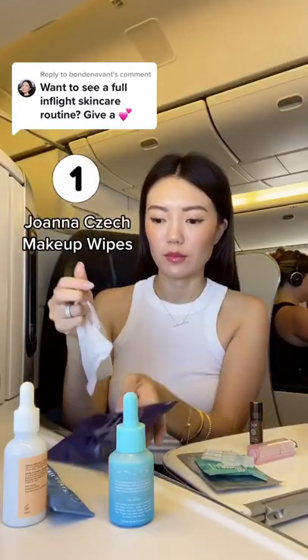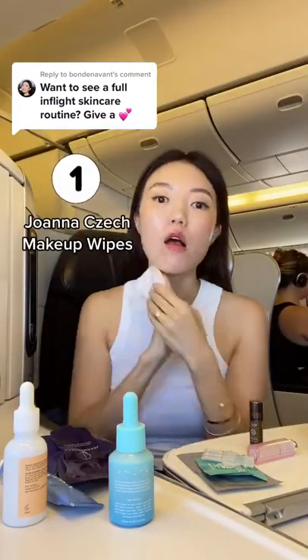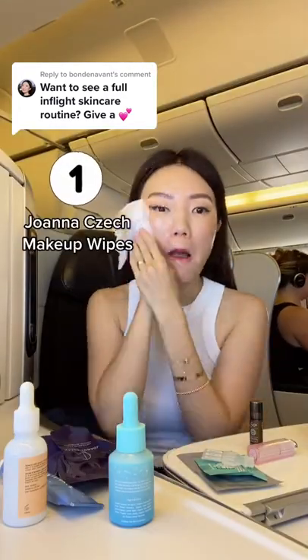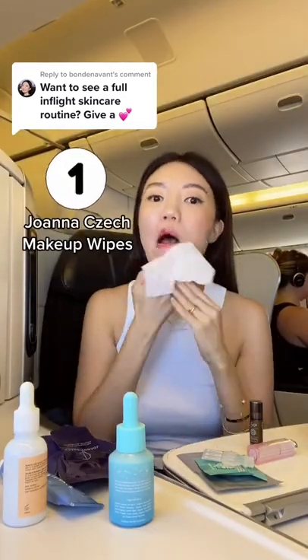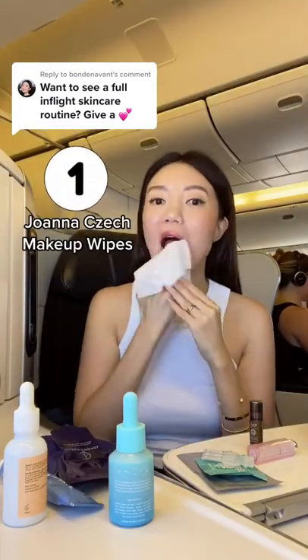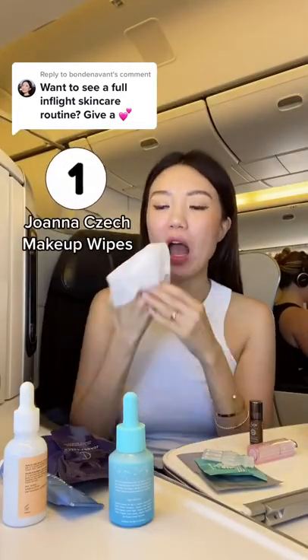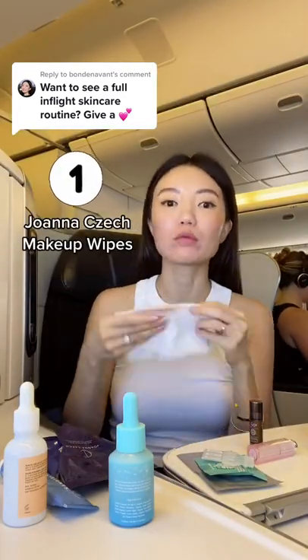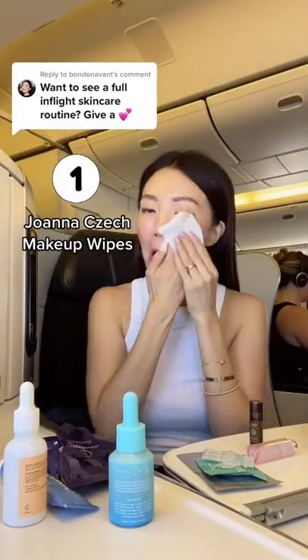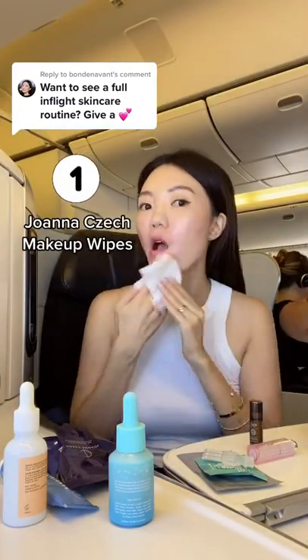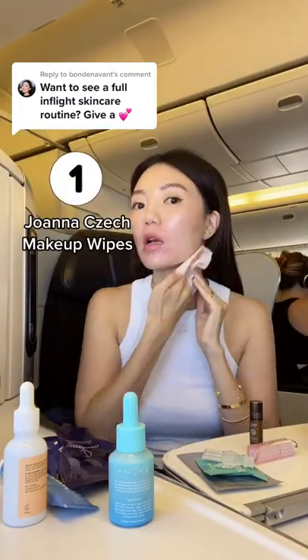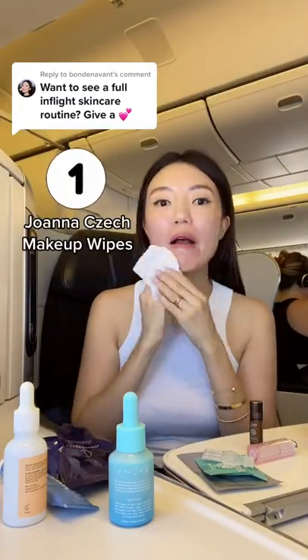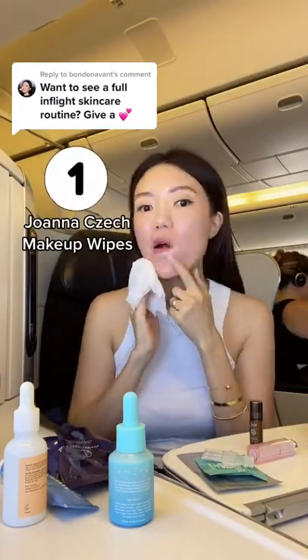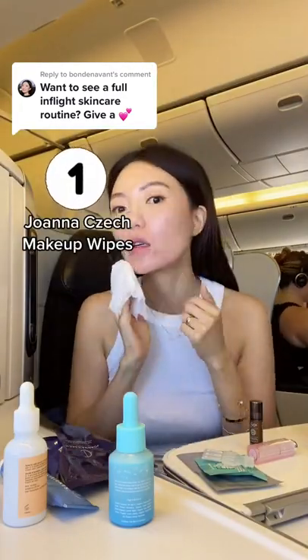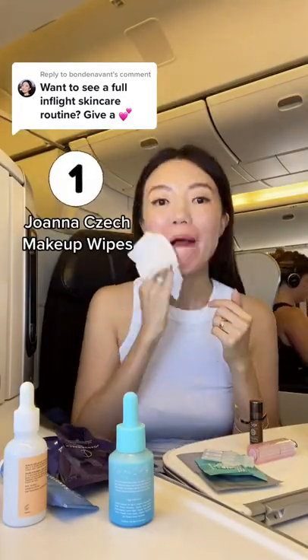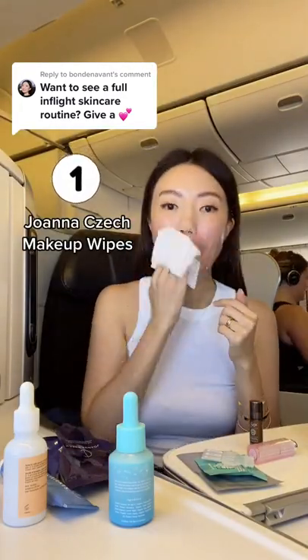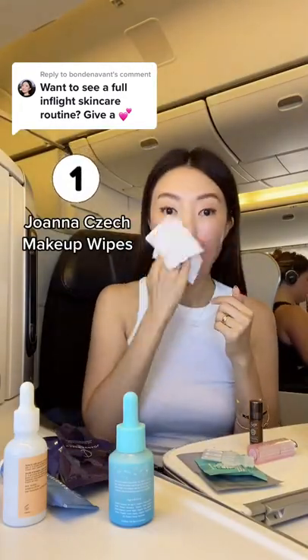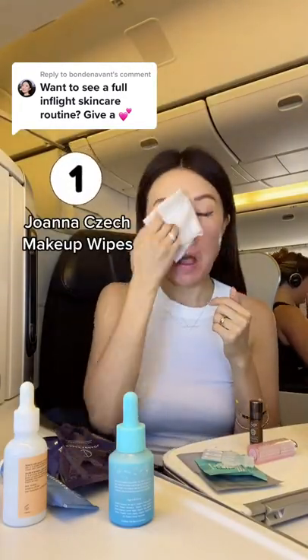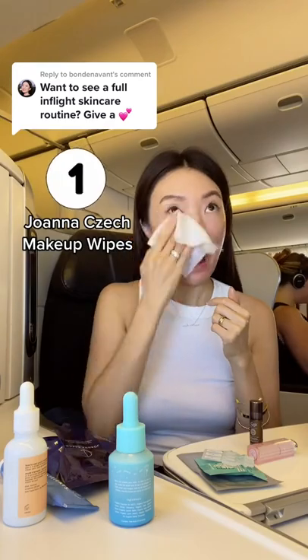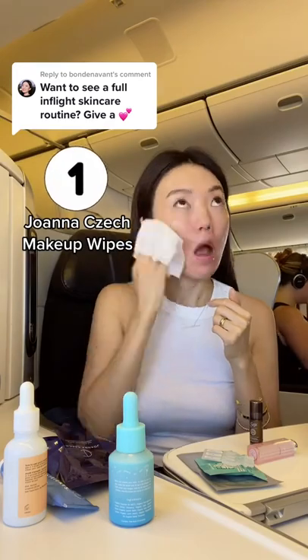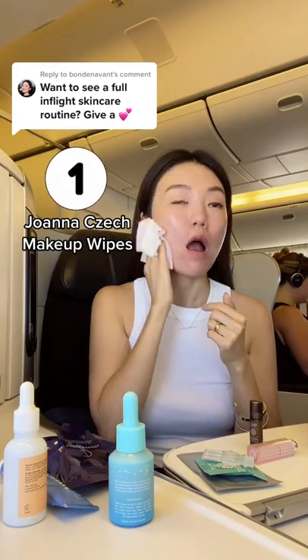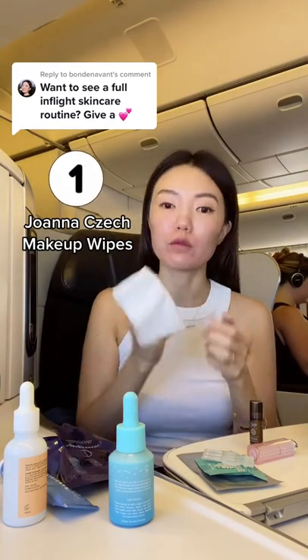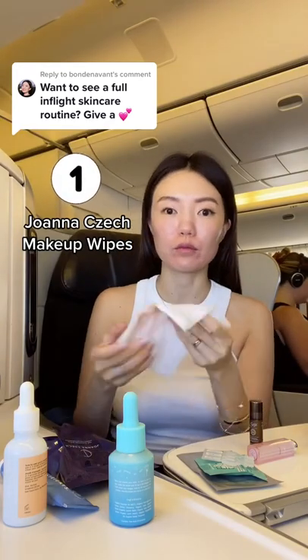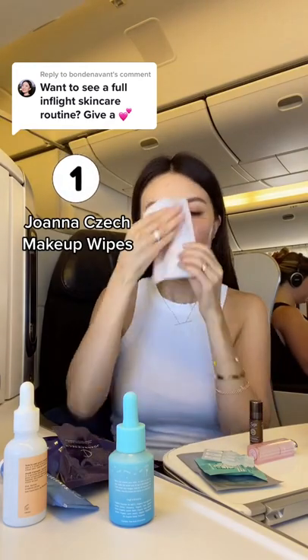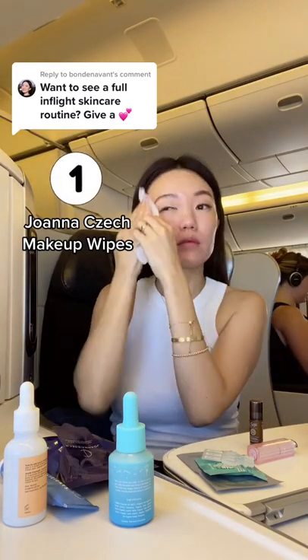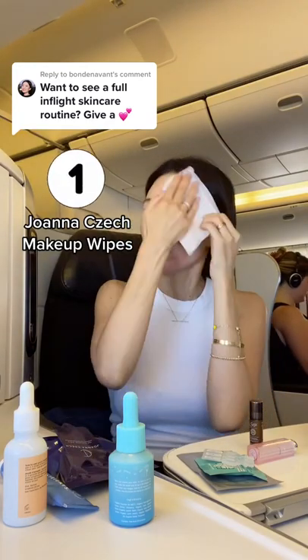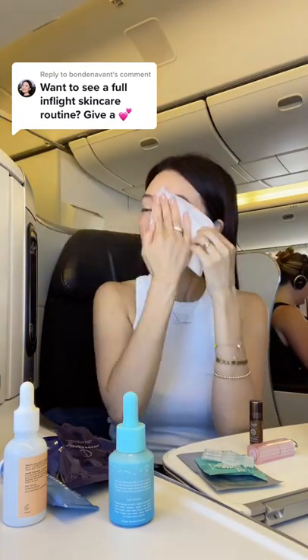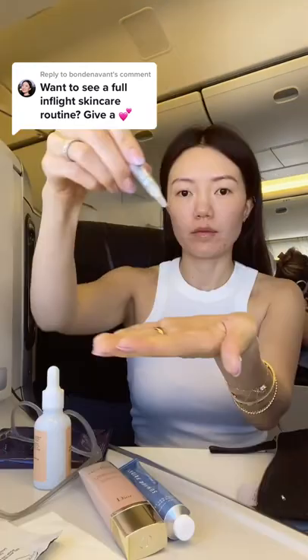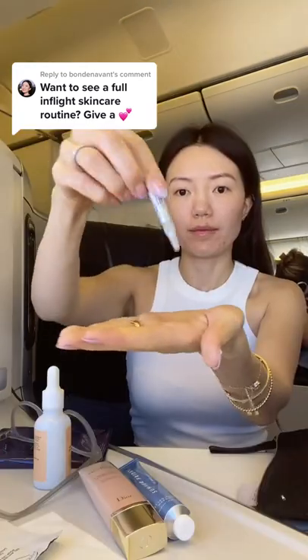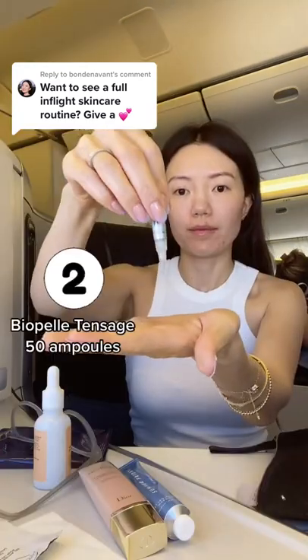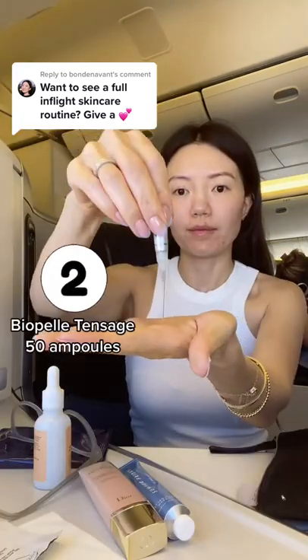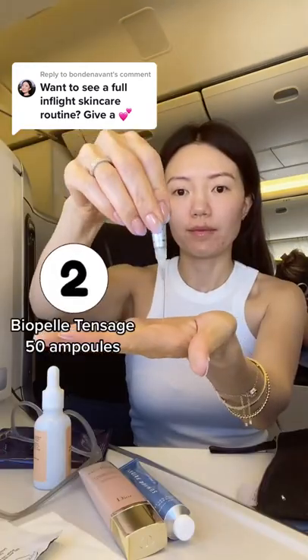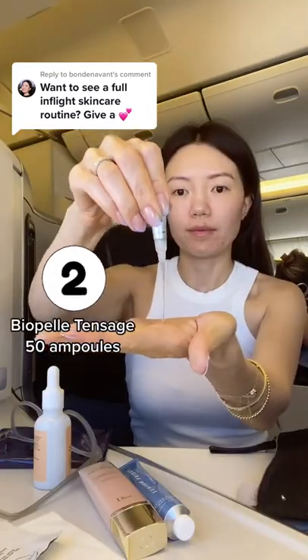Now I'm using makeup wipes to cleanse — this is the only time I ever use them. I use two, and I do my best to remove all my makeup.